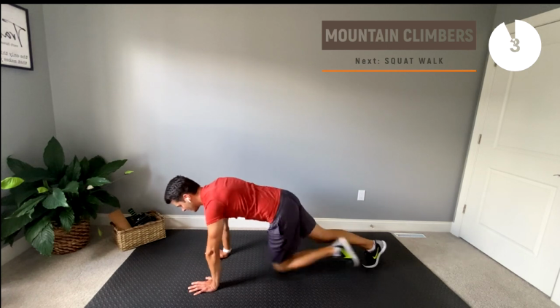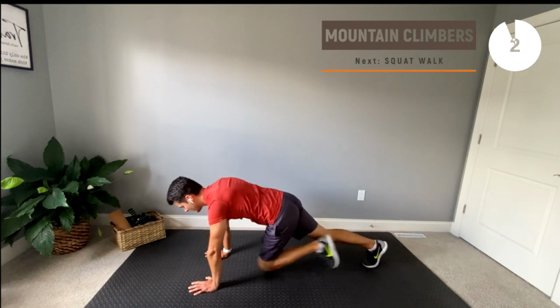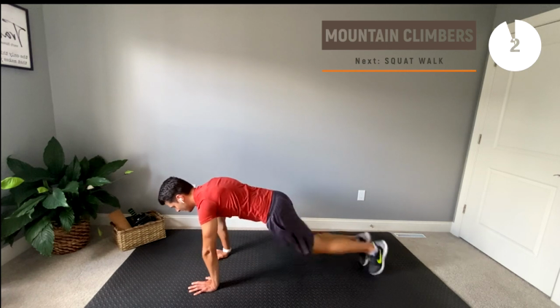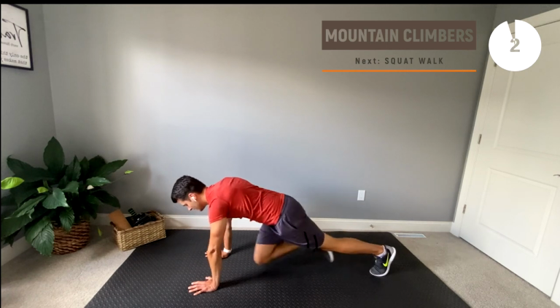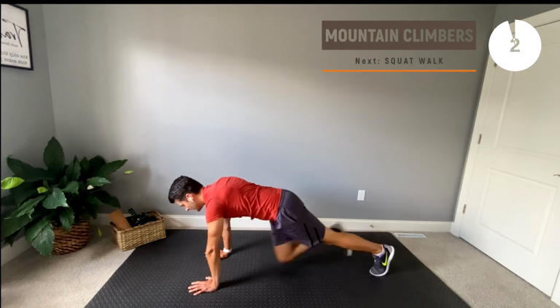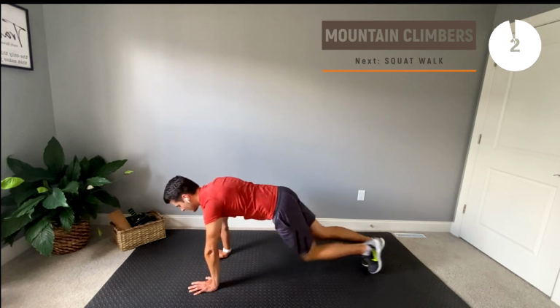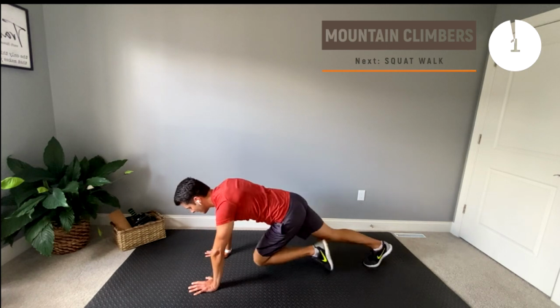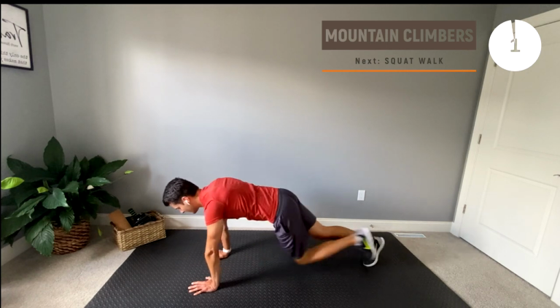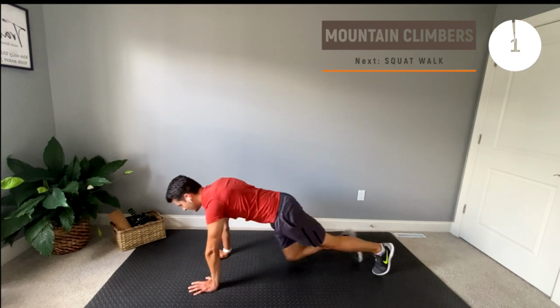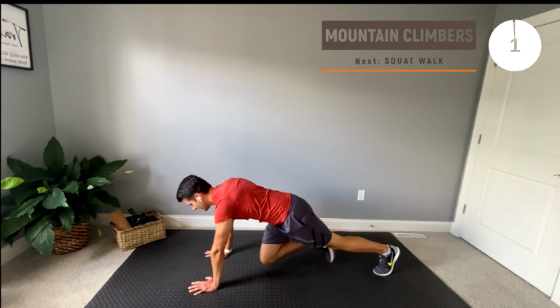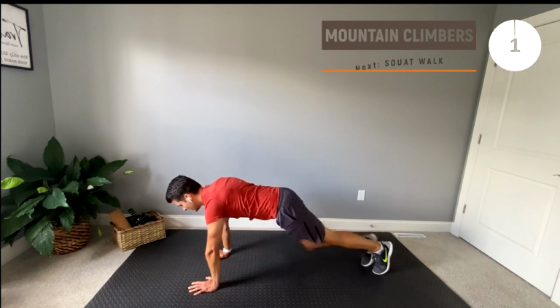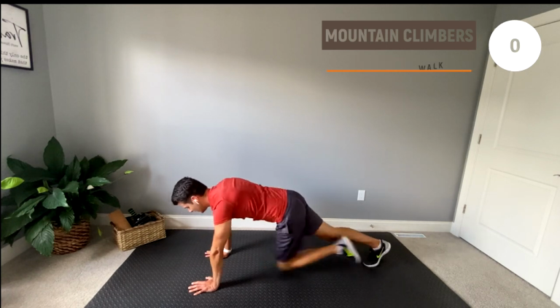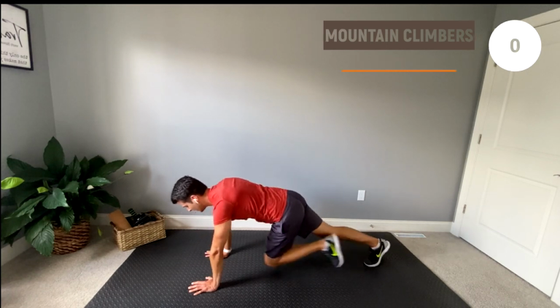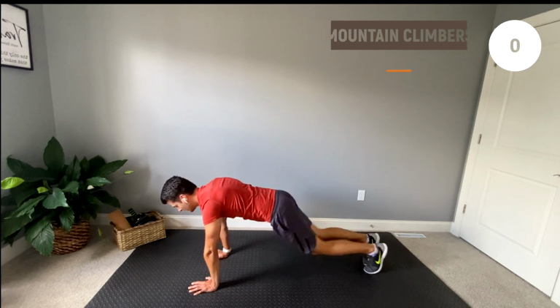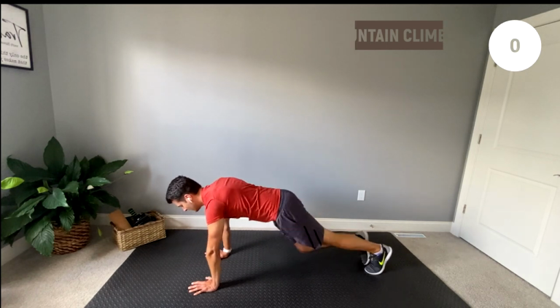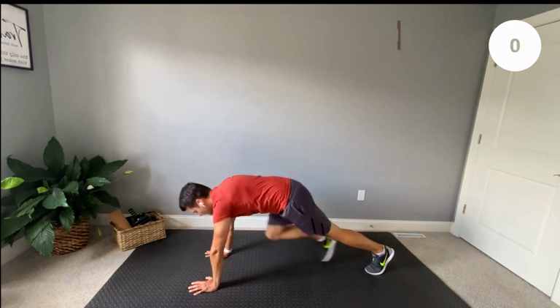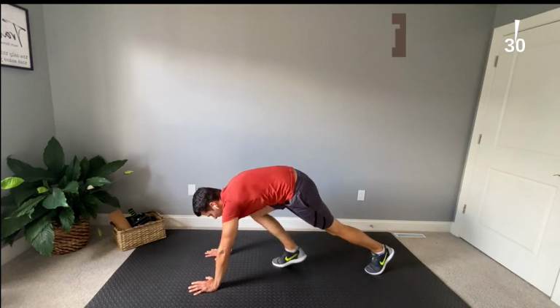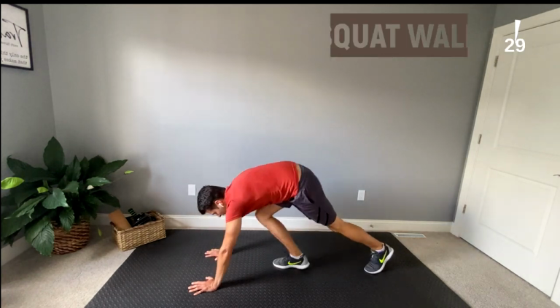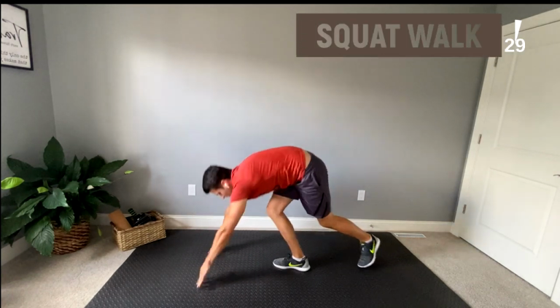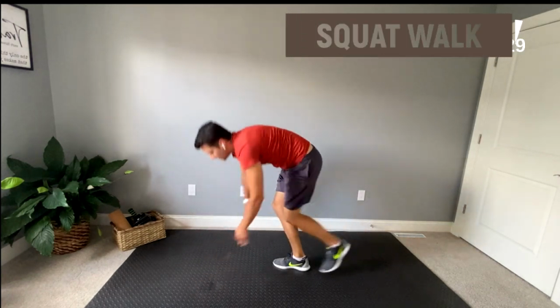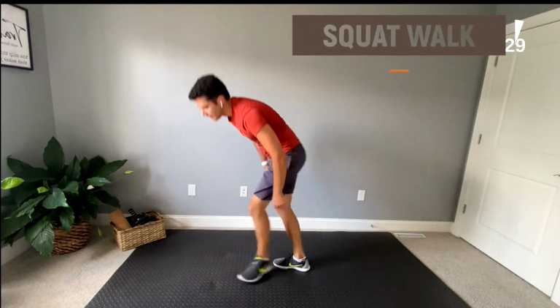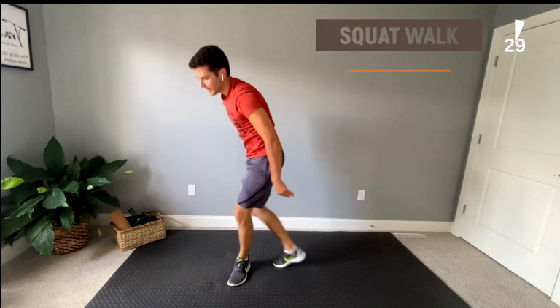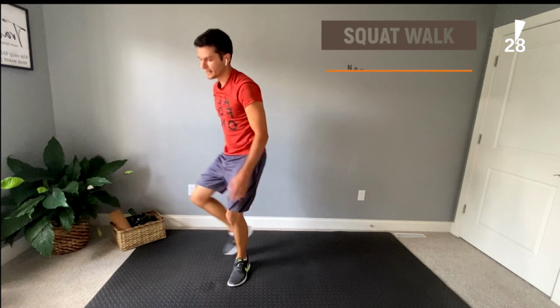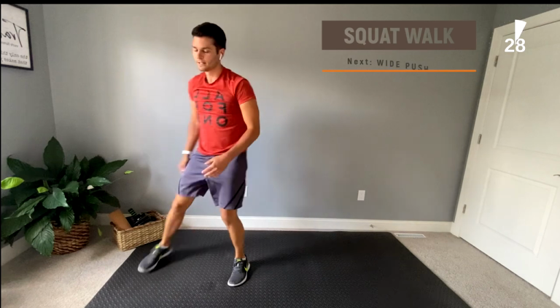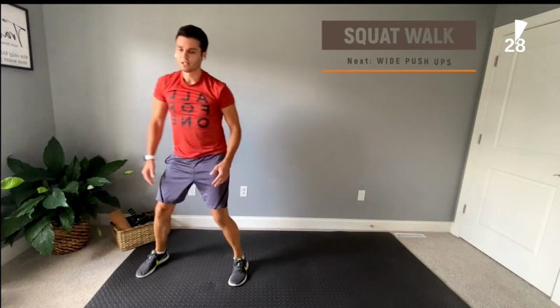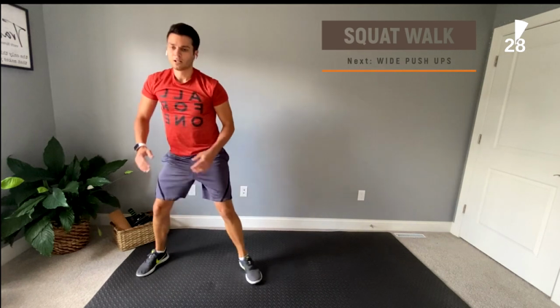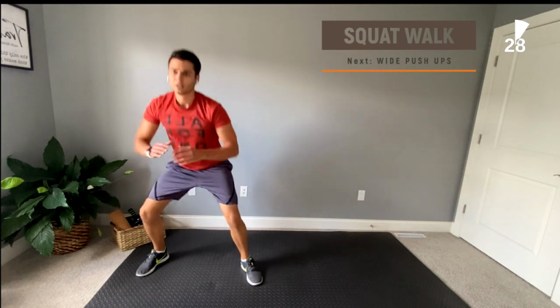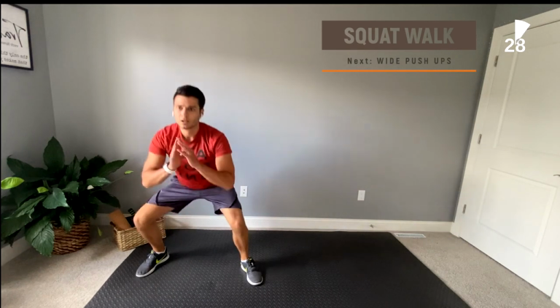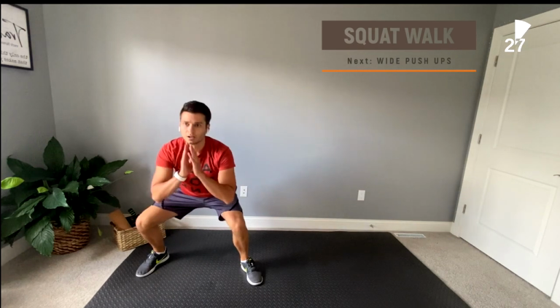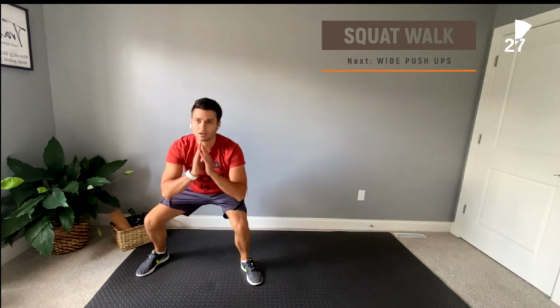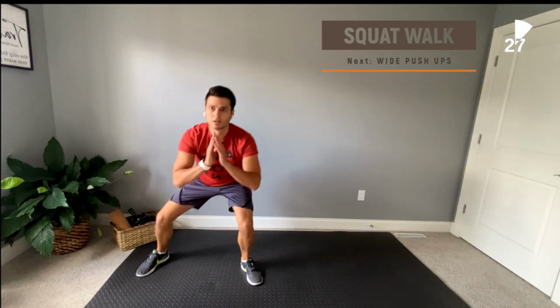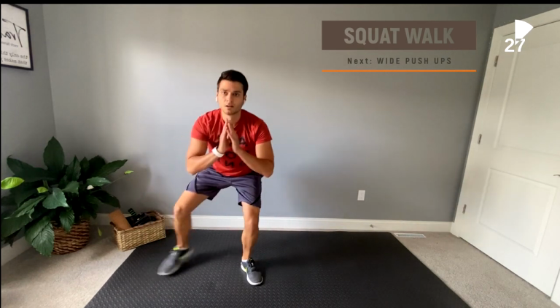Our next exercise will be a squat walk. Remember to keep the weight in your heels to keep the pressure off your knees.